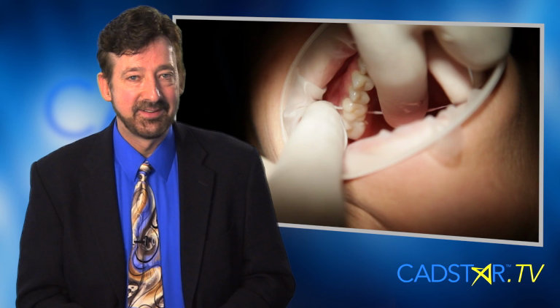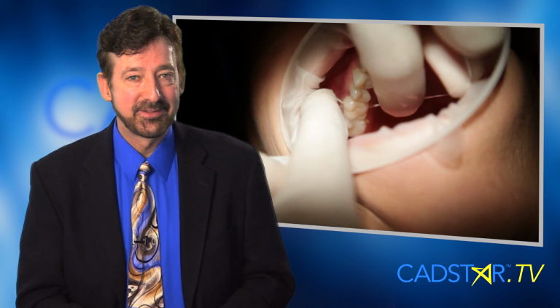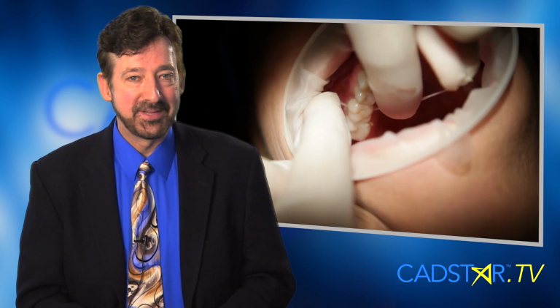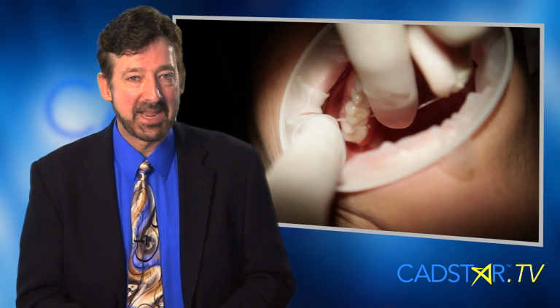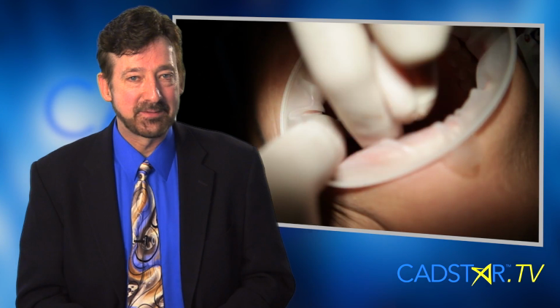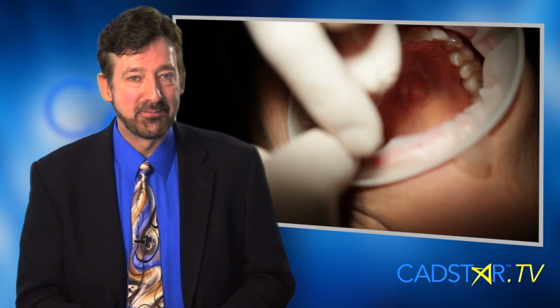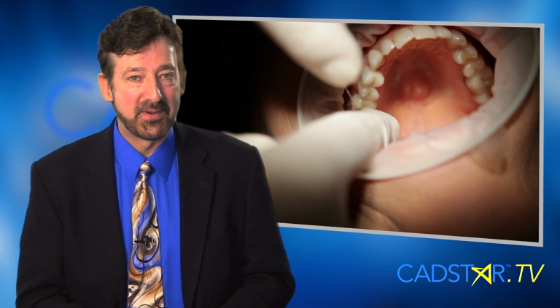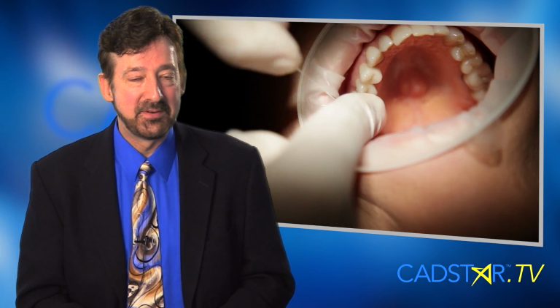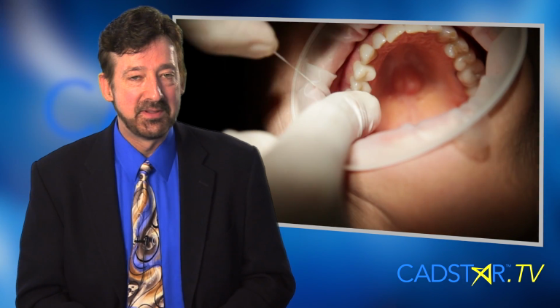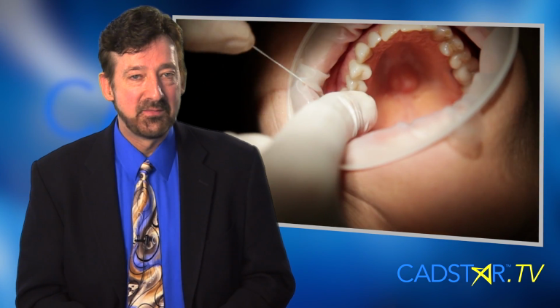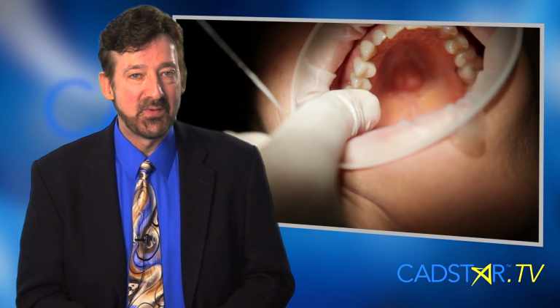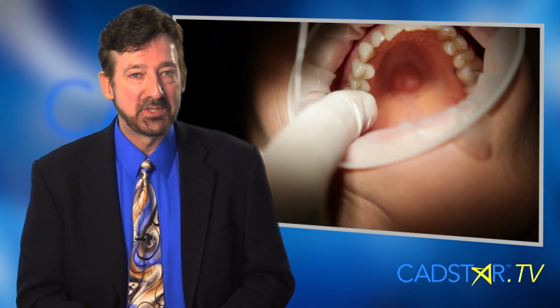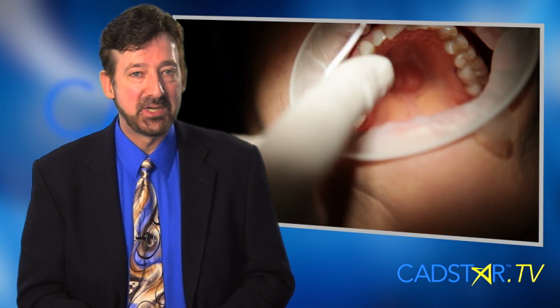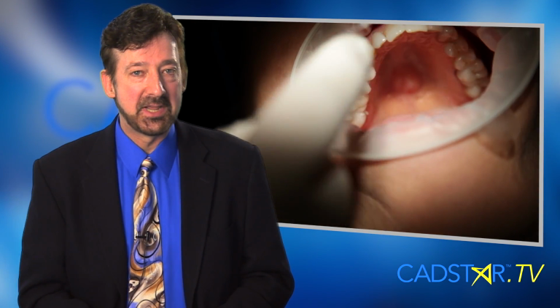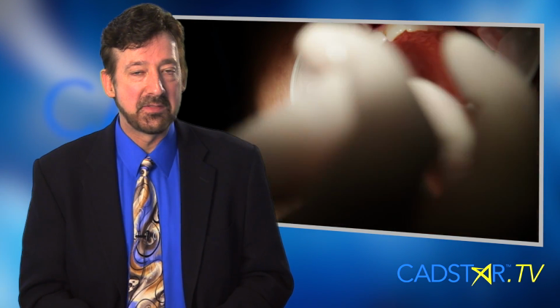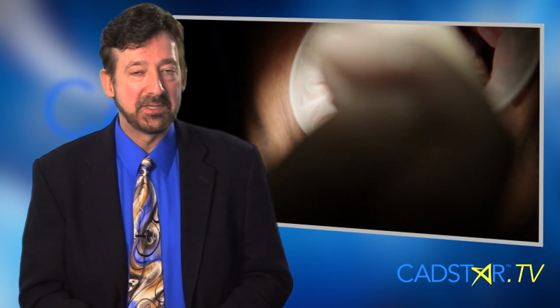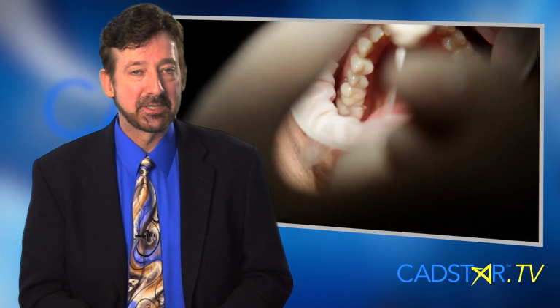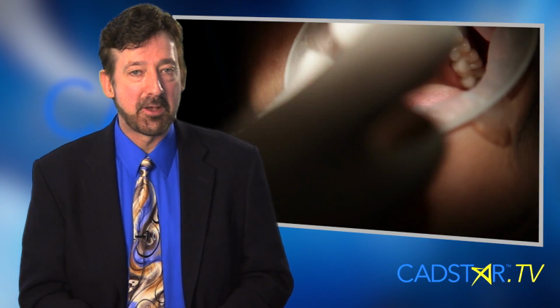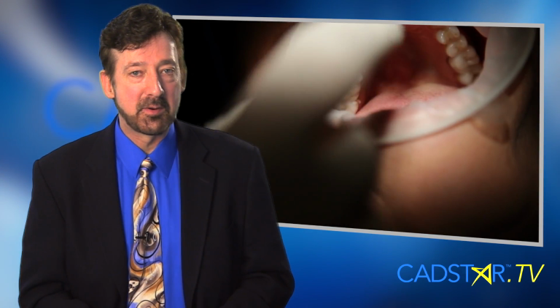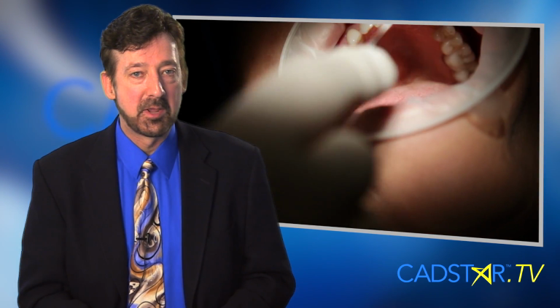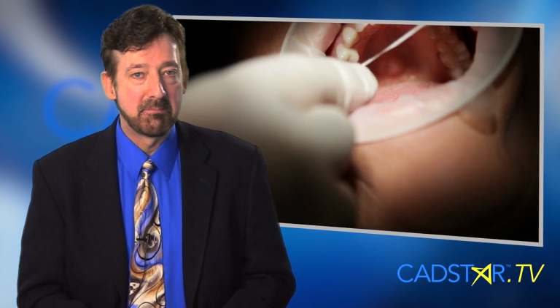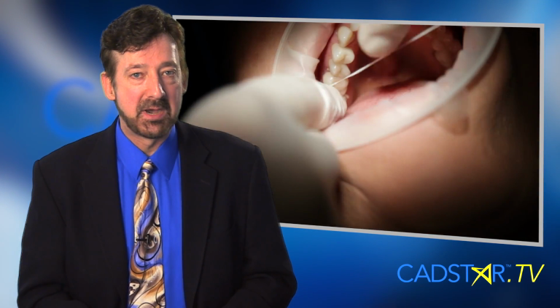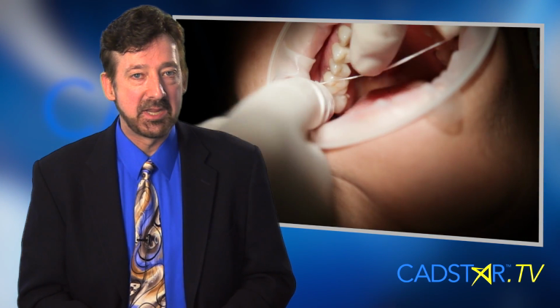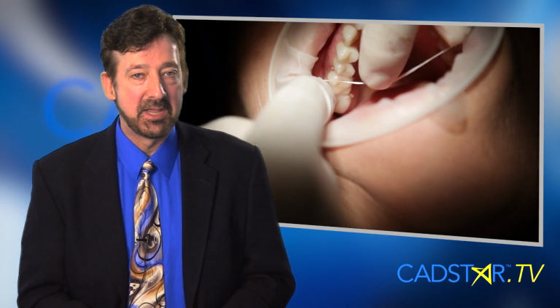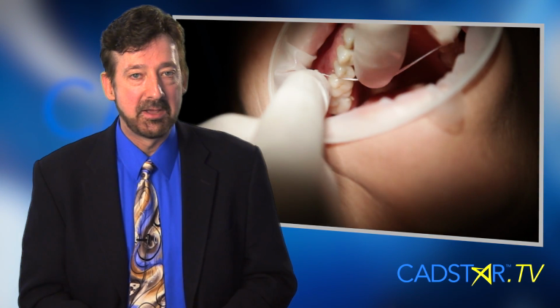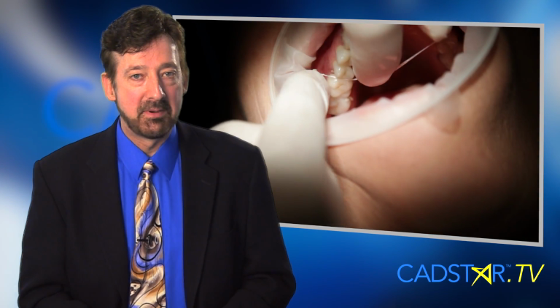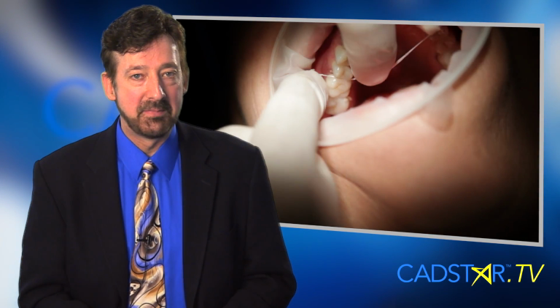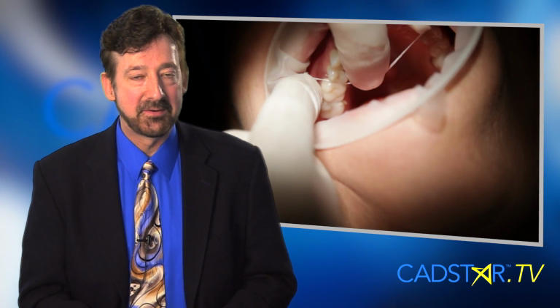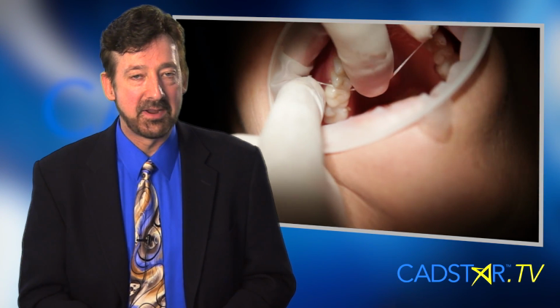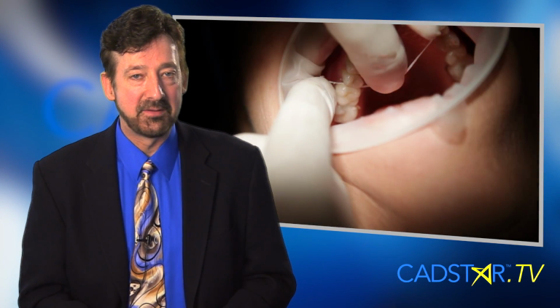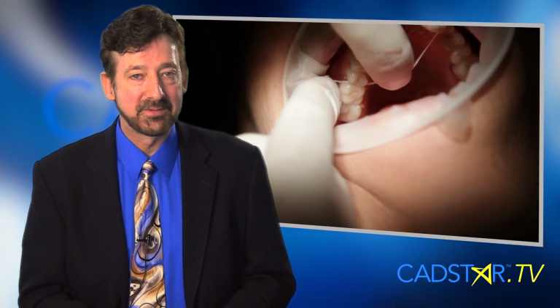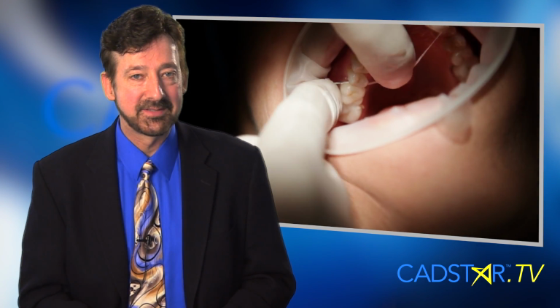So let's have some fun finishing these solid body abutment crowns.